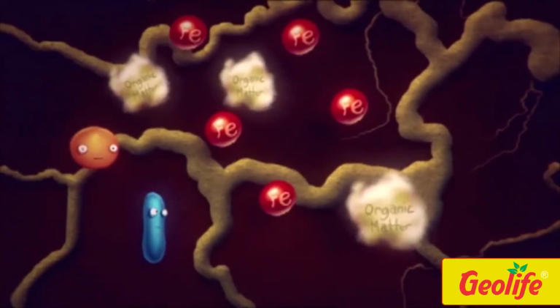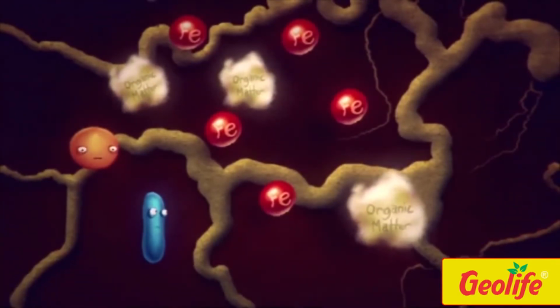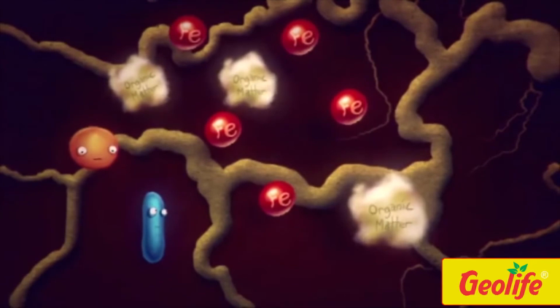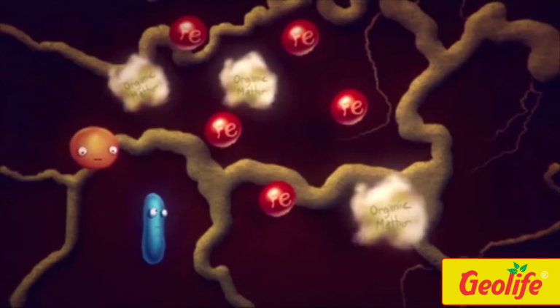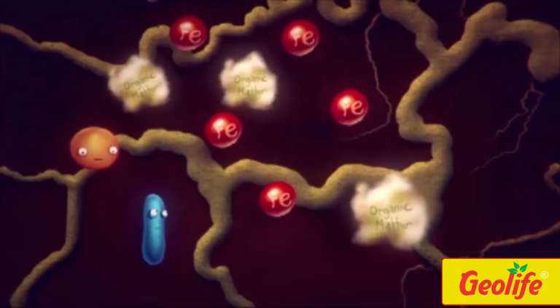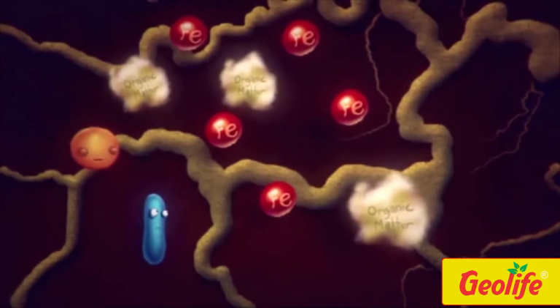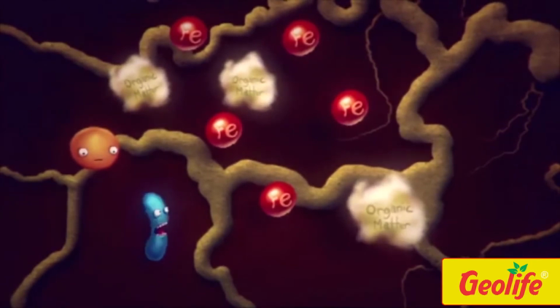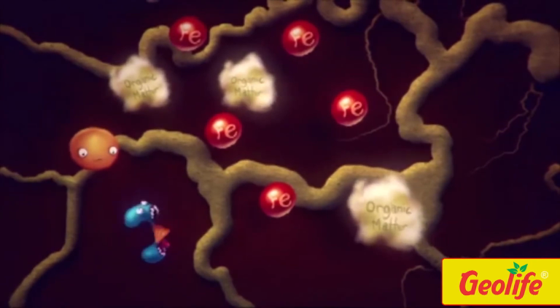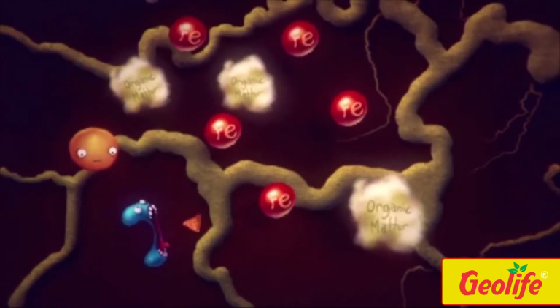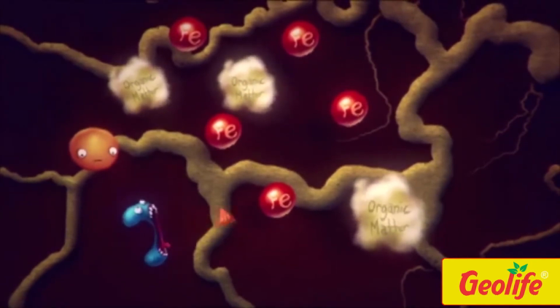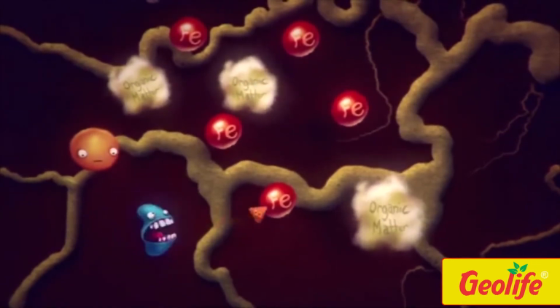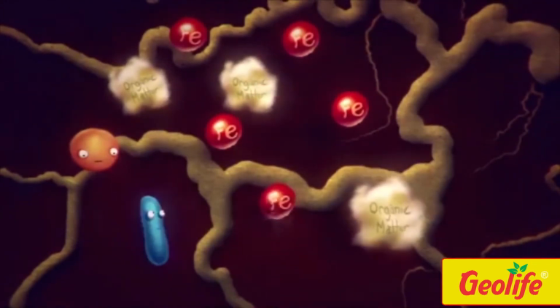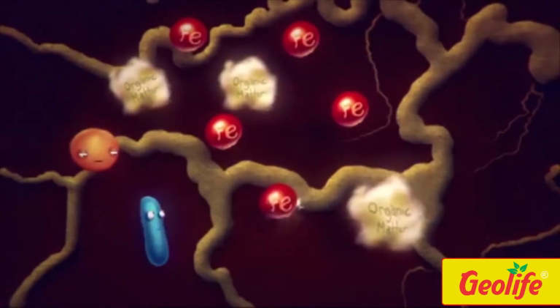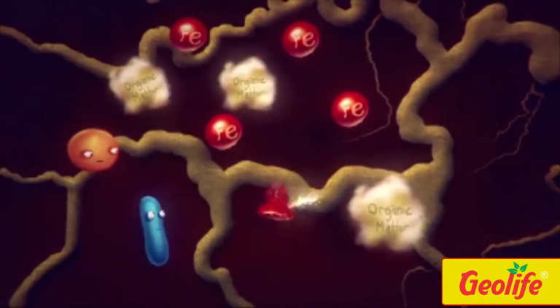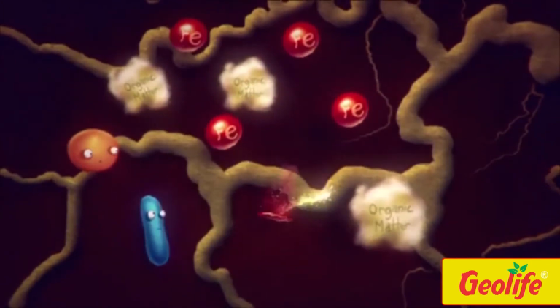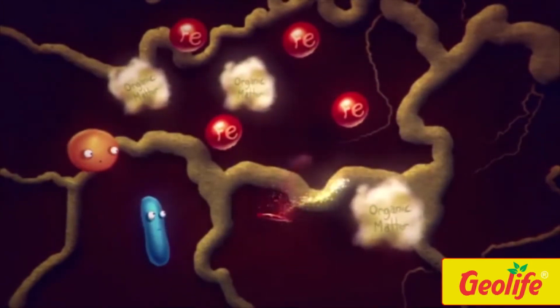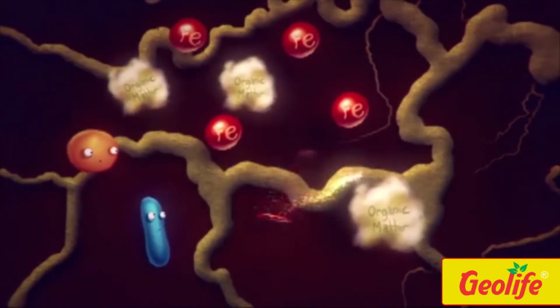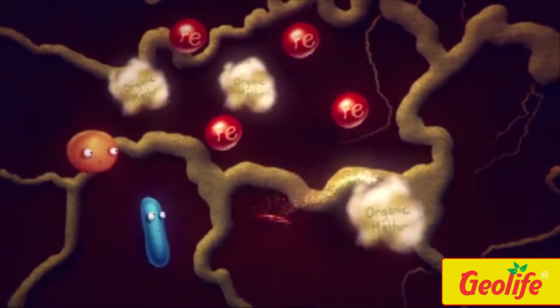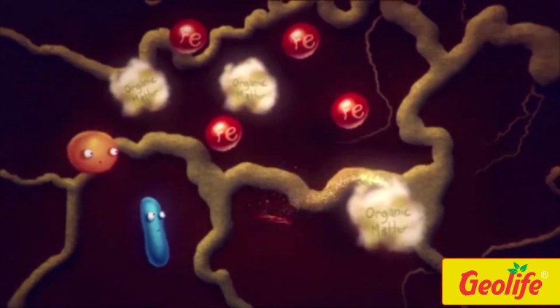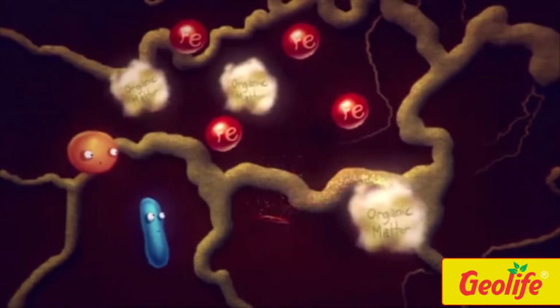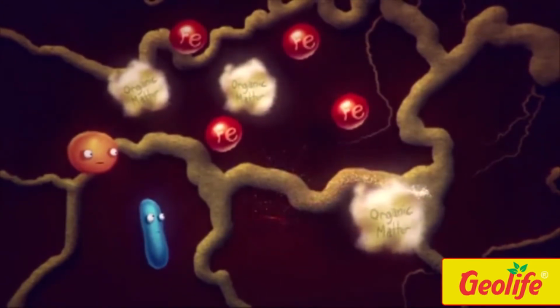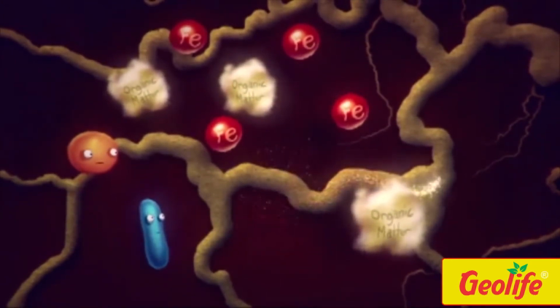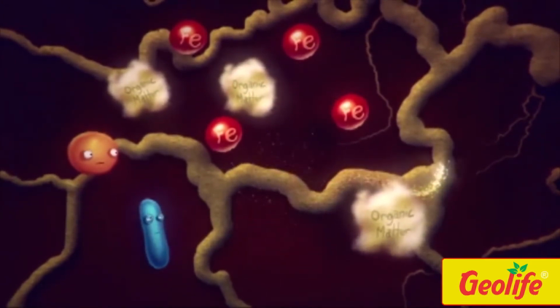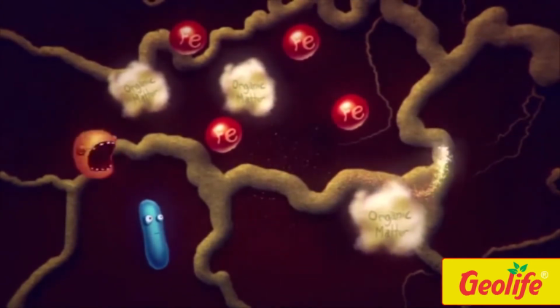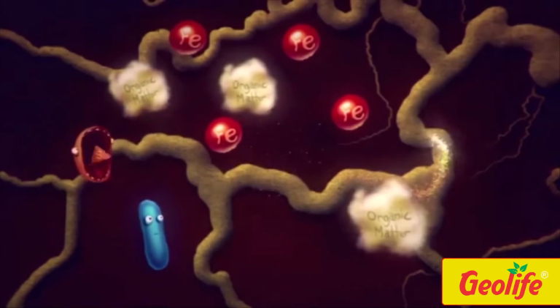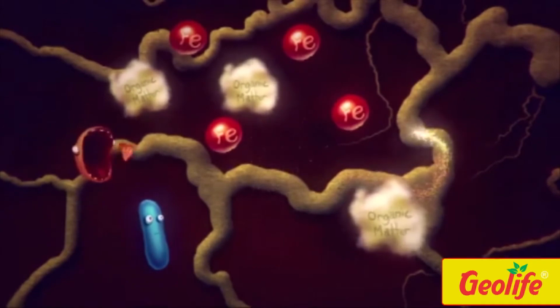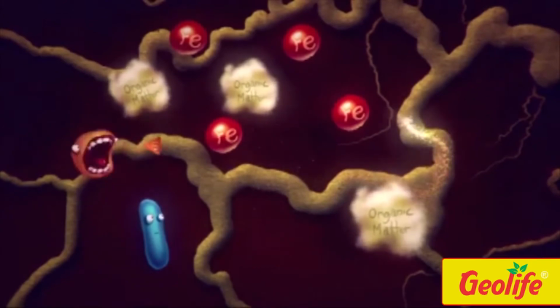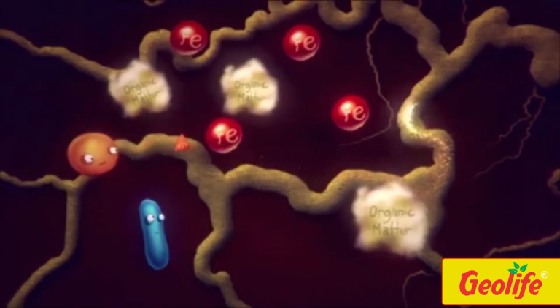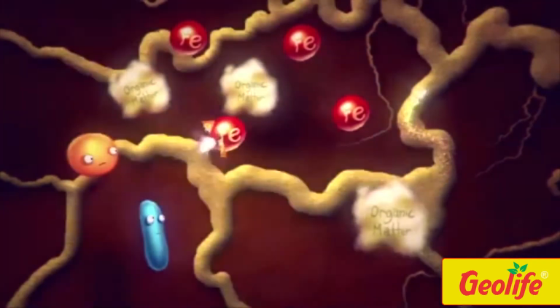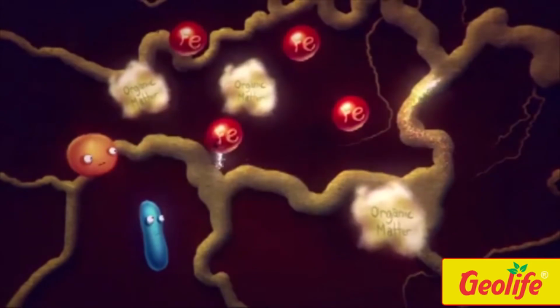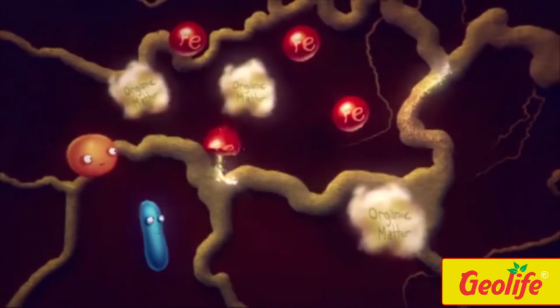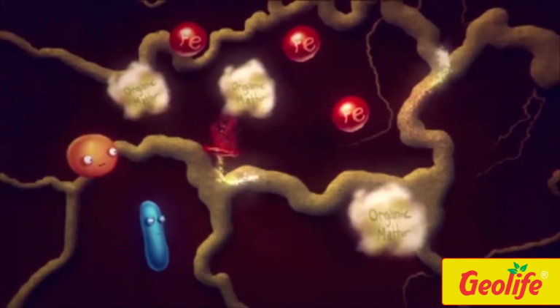It also produces siderophores — high affinity iron chelating compounds — that make iron available to the plant roots.